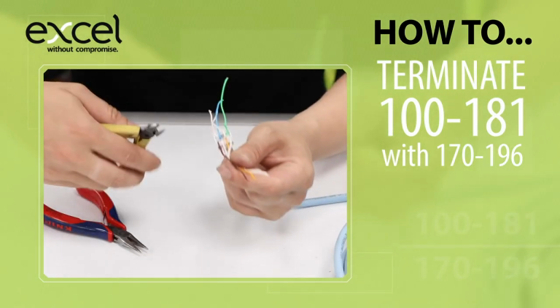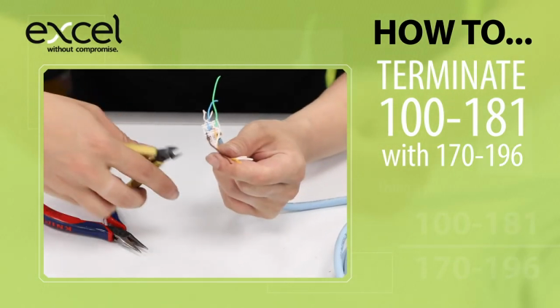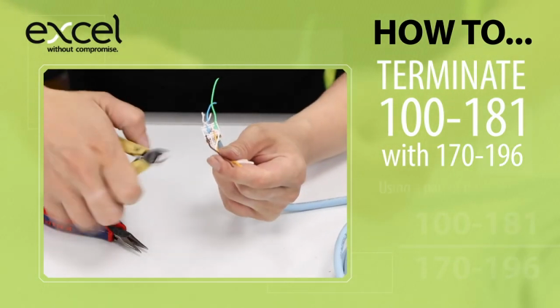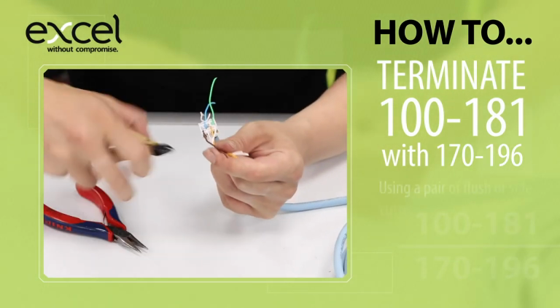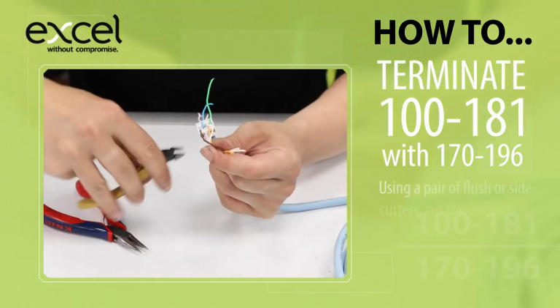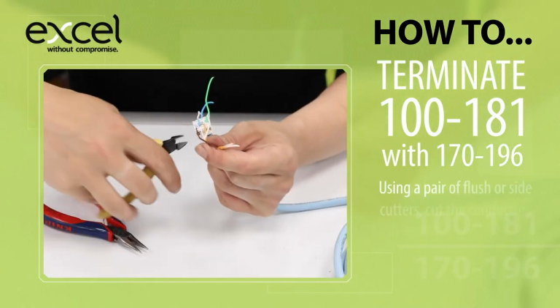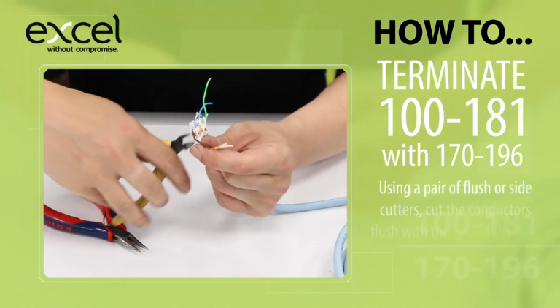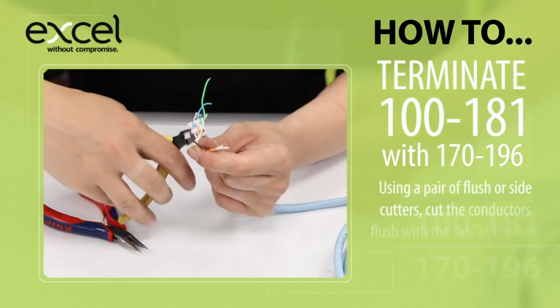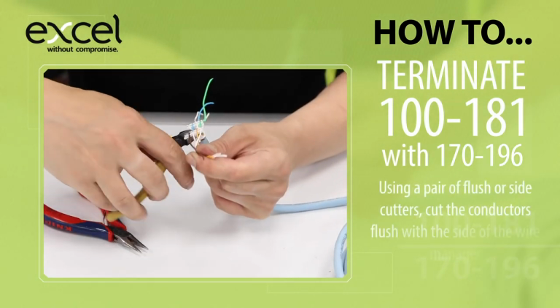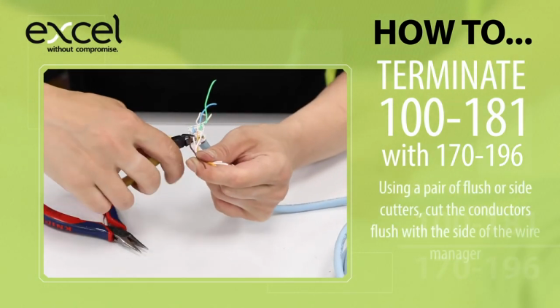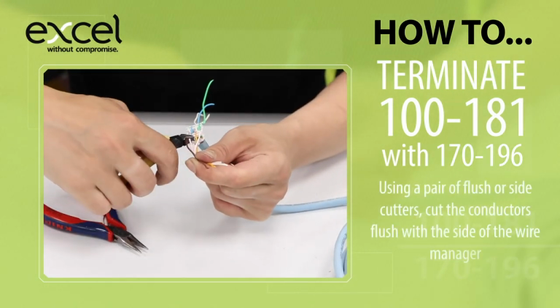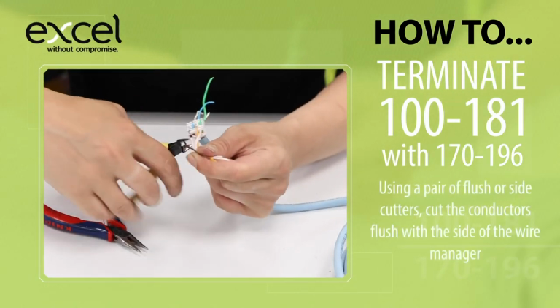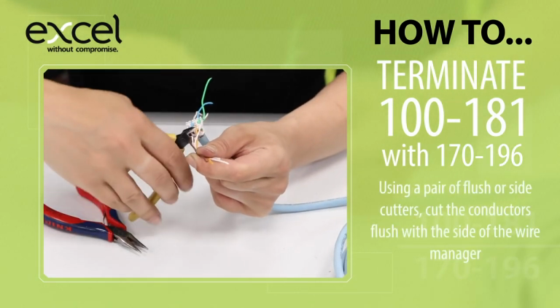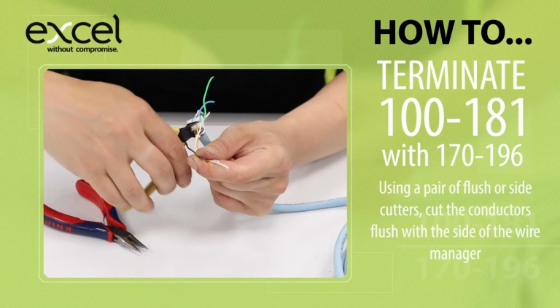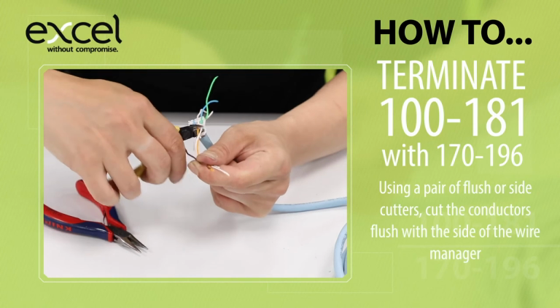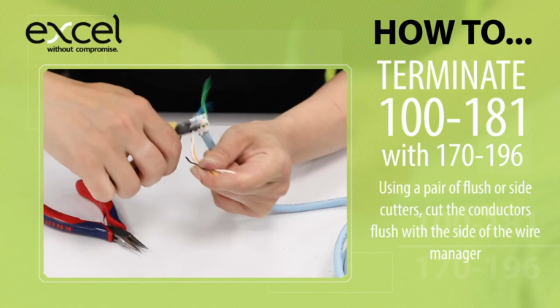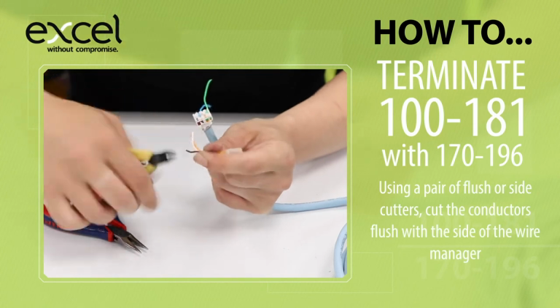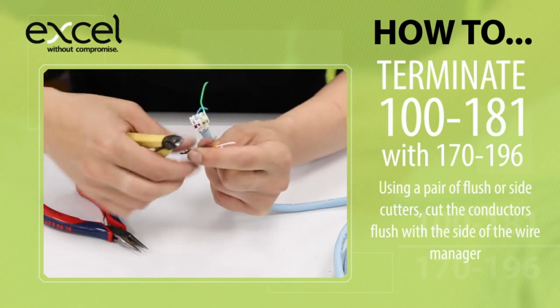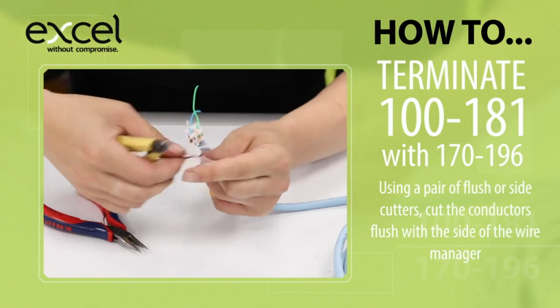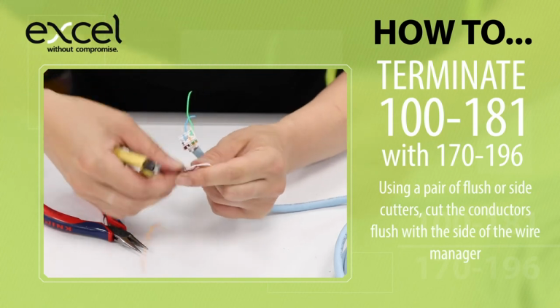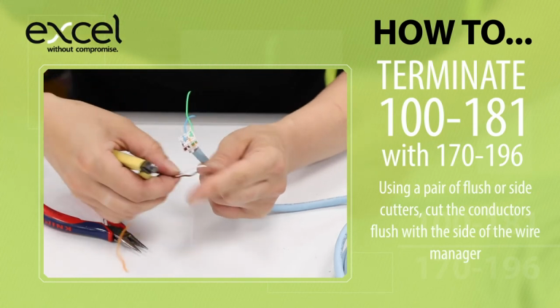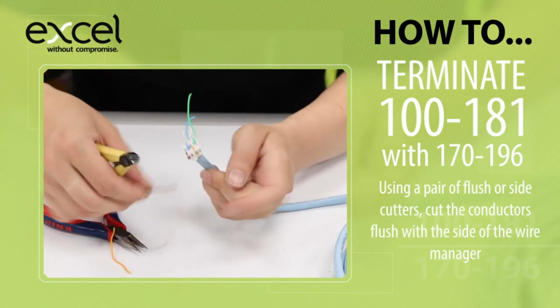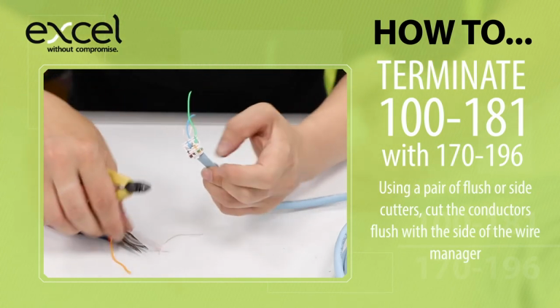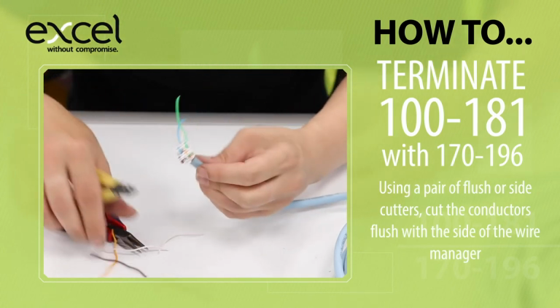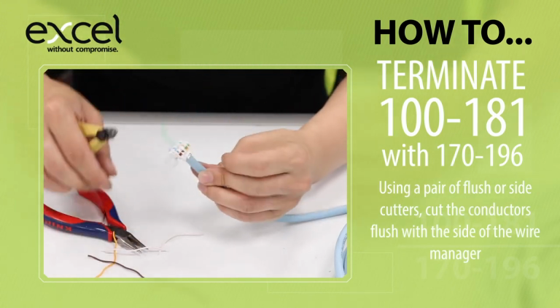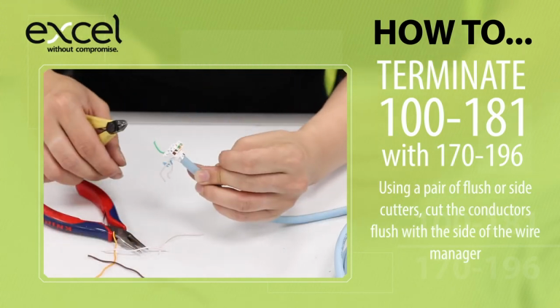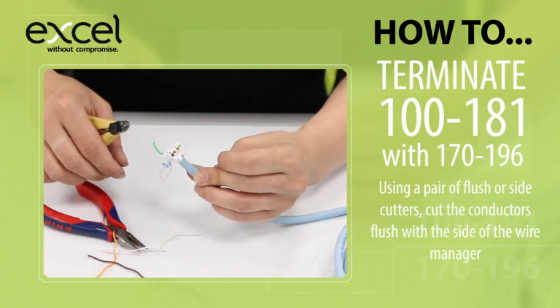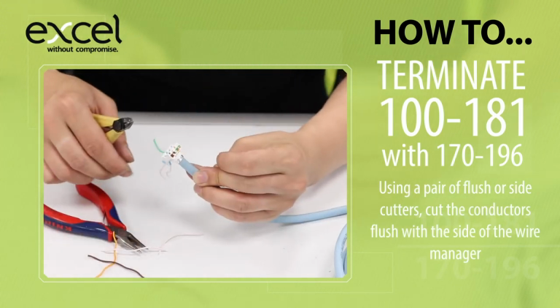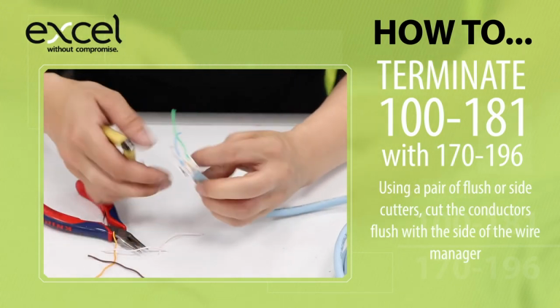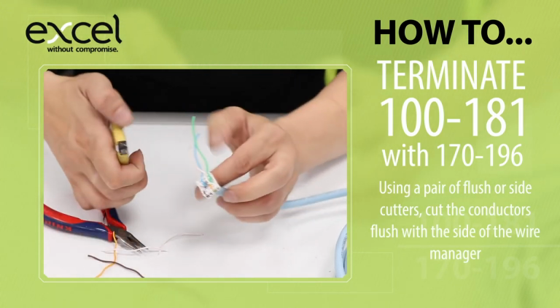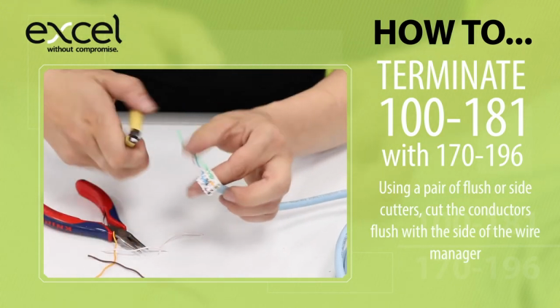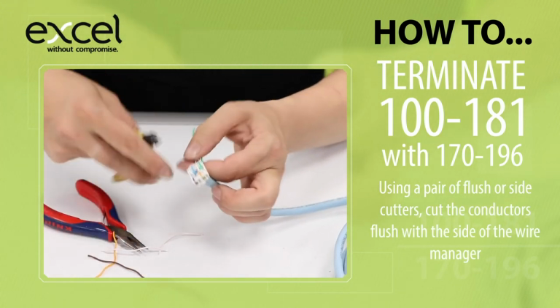Using a pair of flush or side cutters, cut the conductors flush with the side of the wire manager.